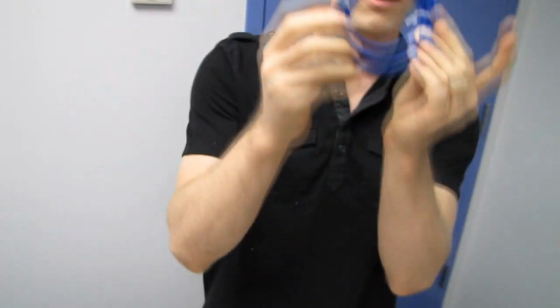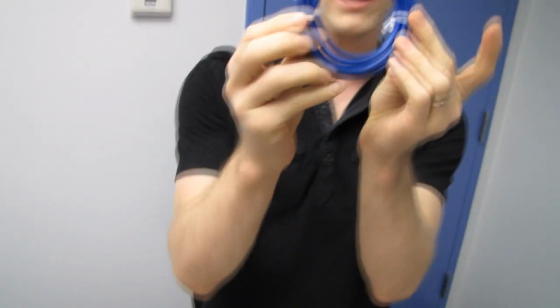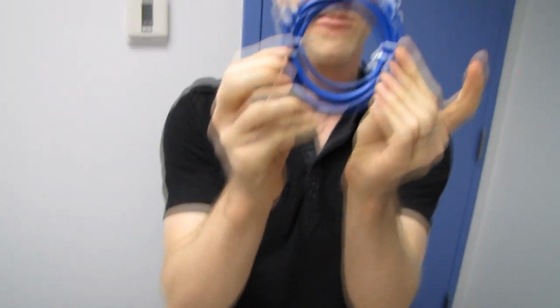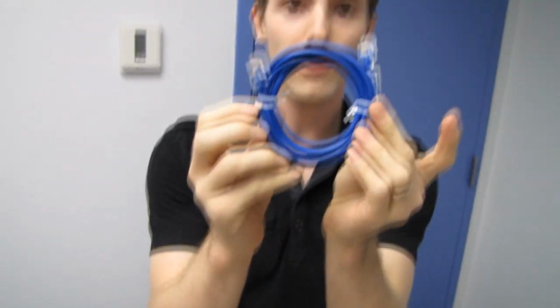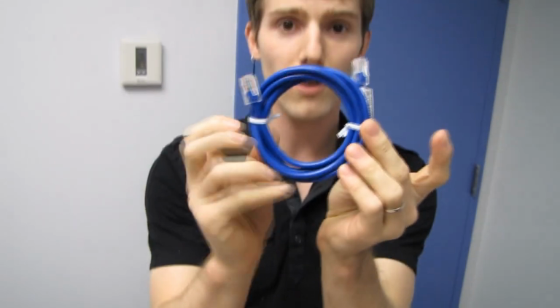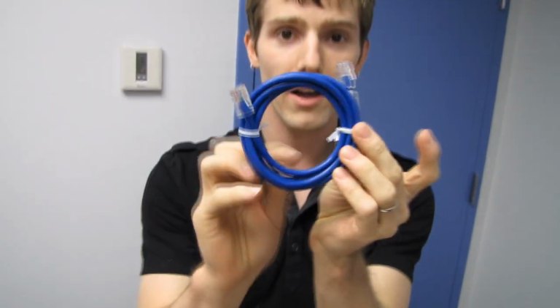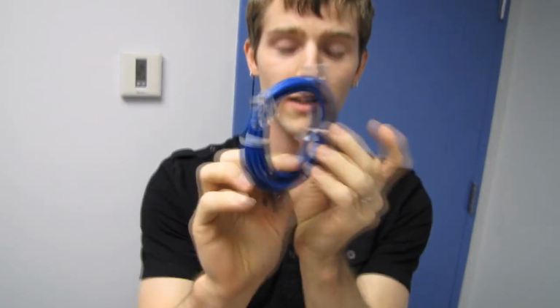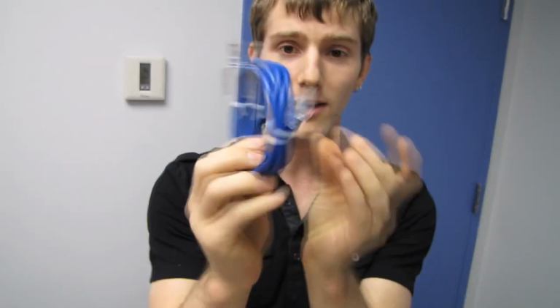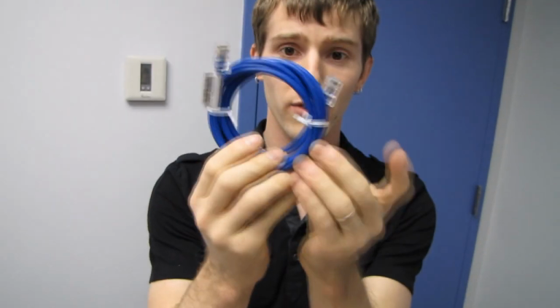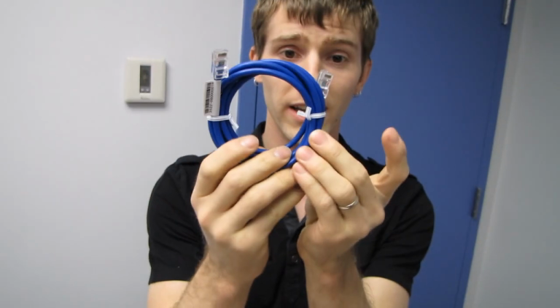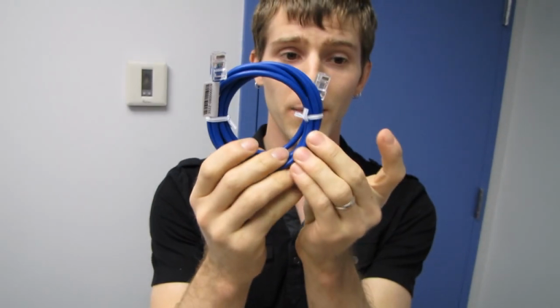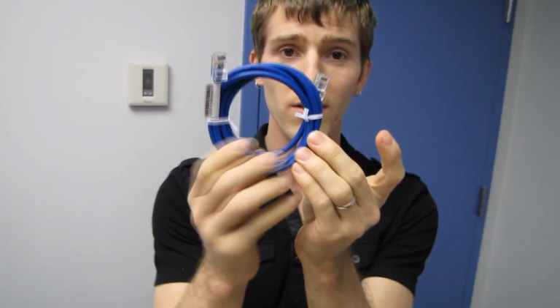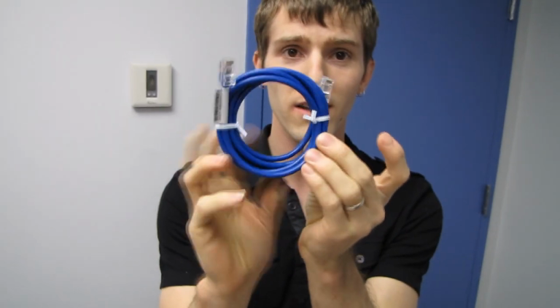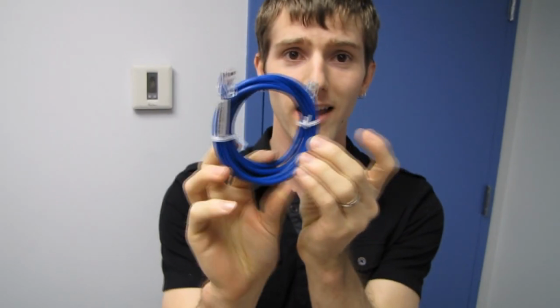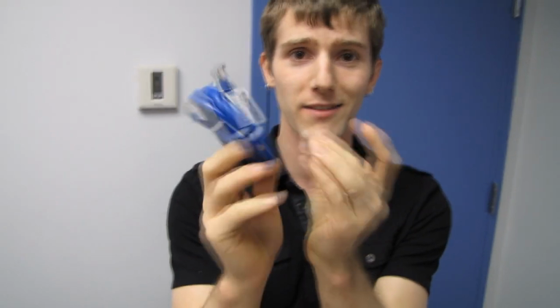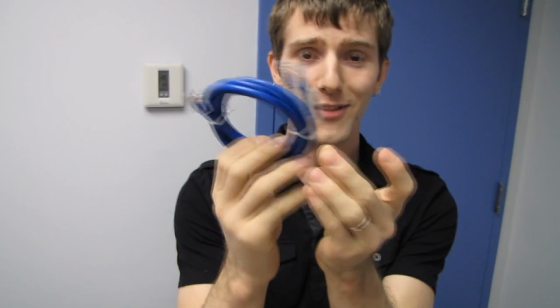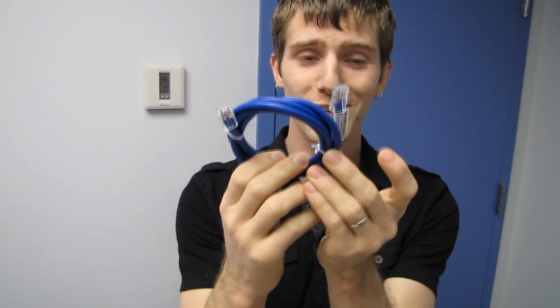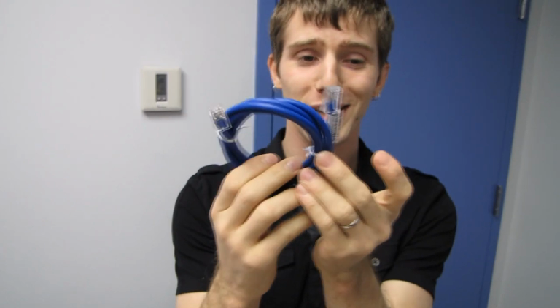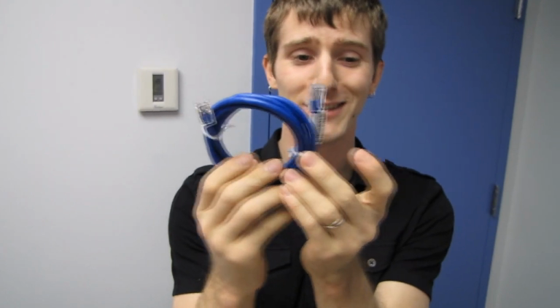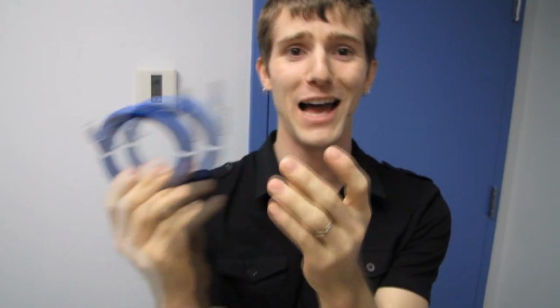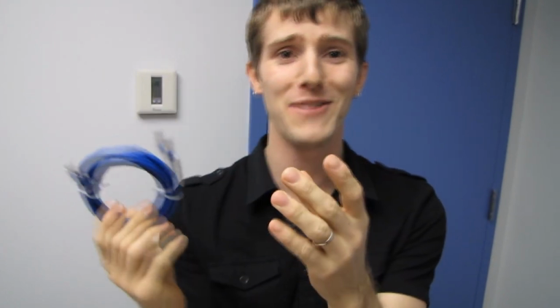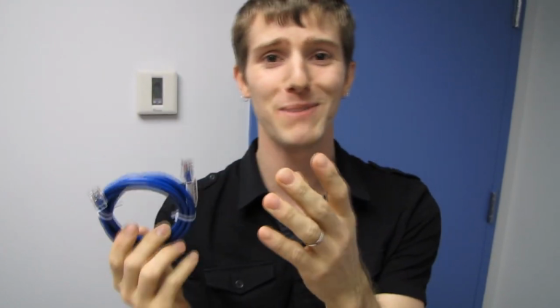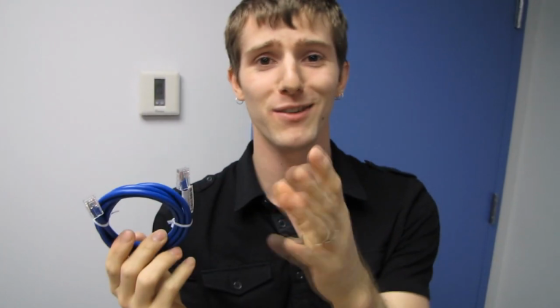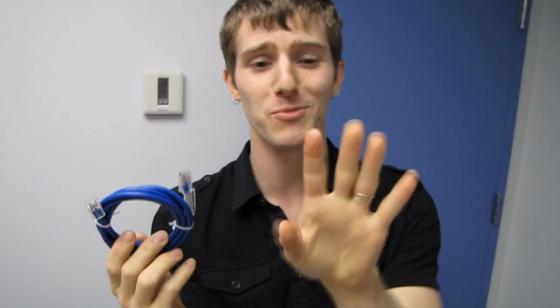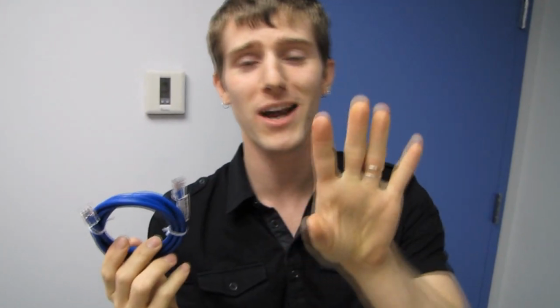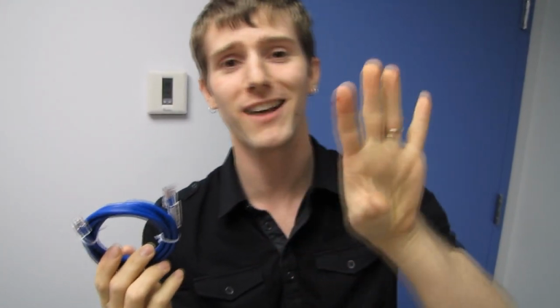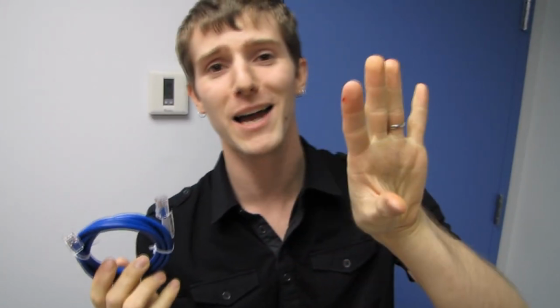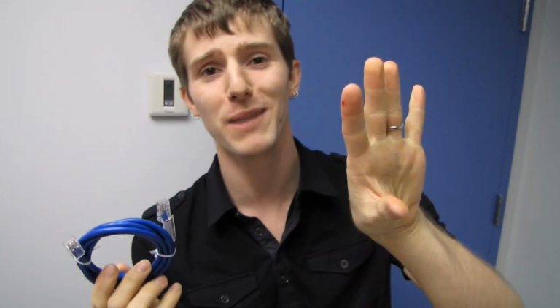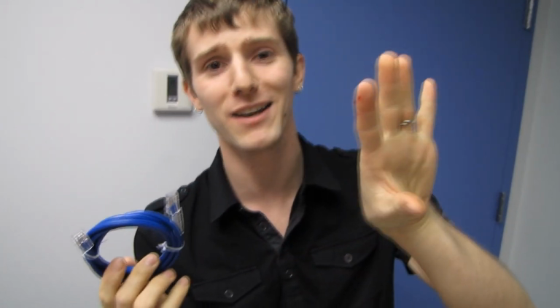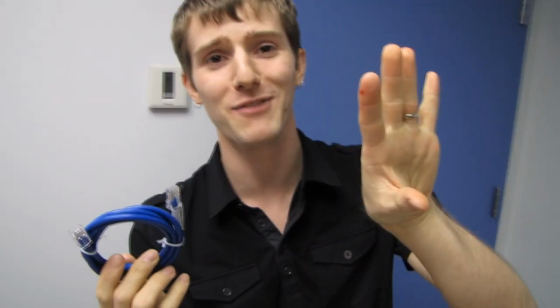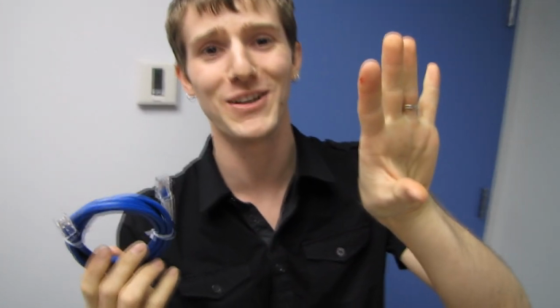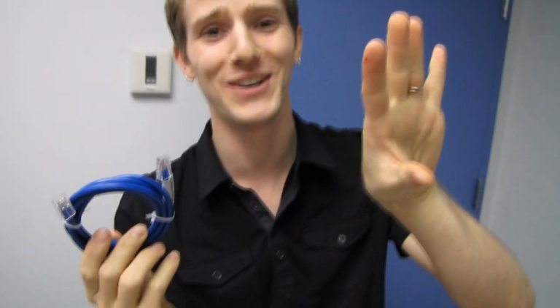We've also got an ethernet cable in the box.